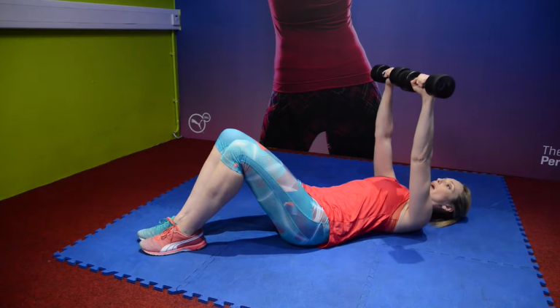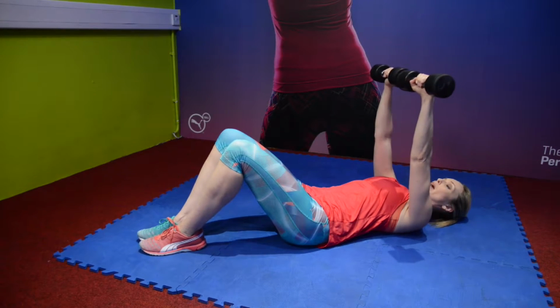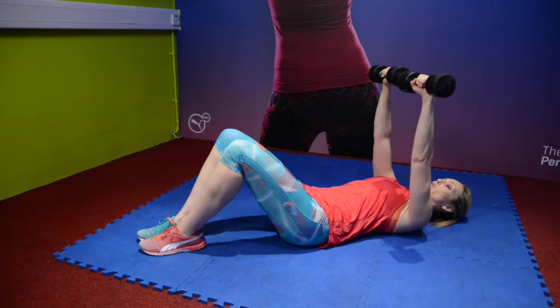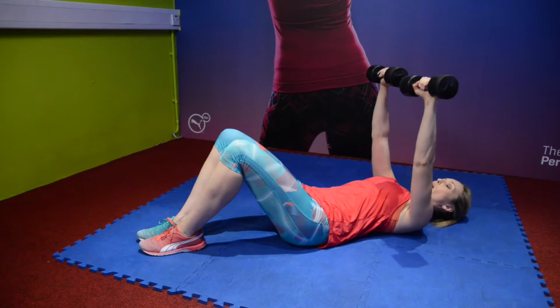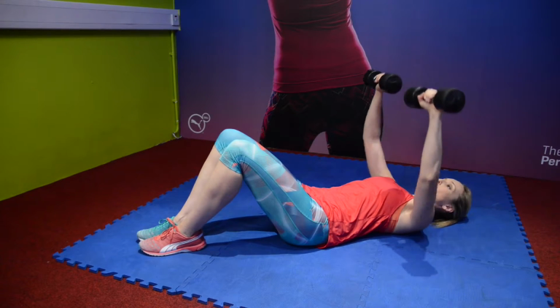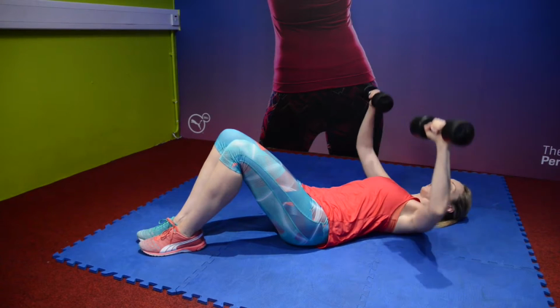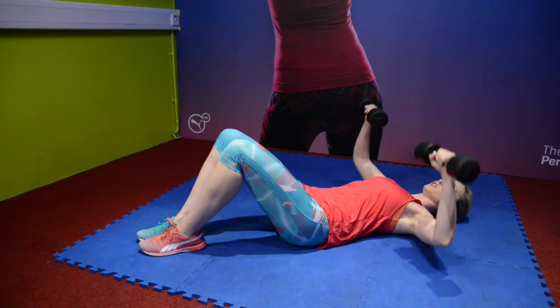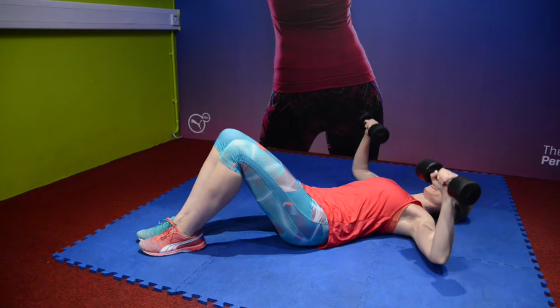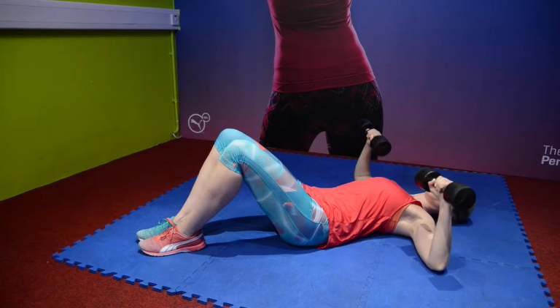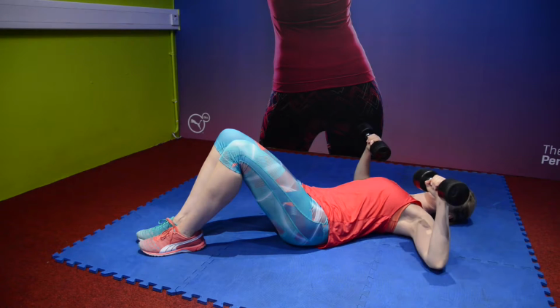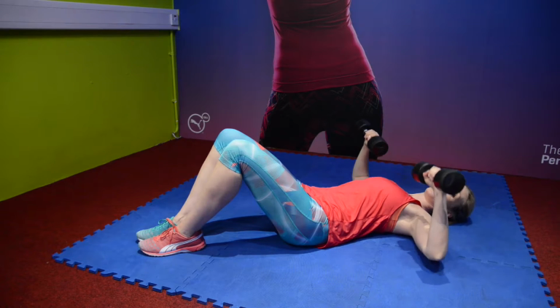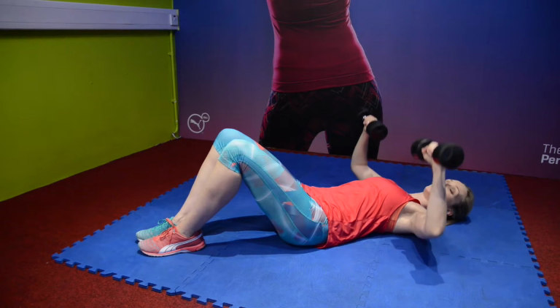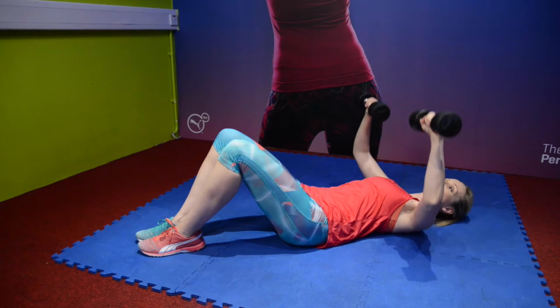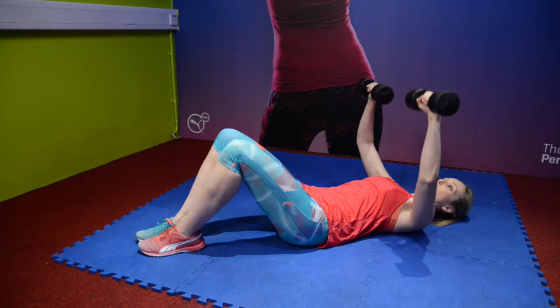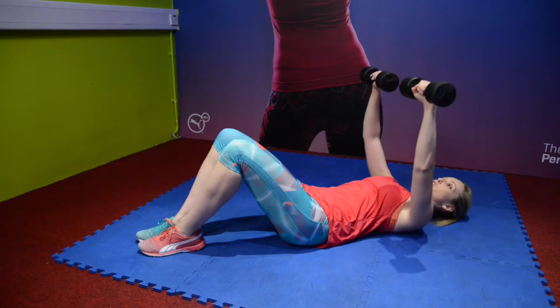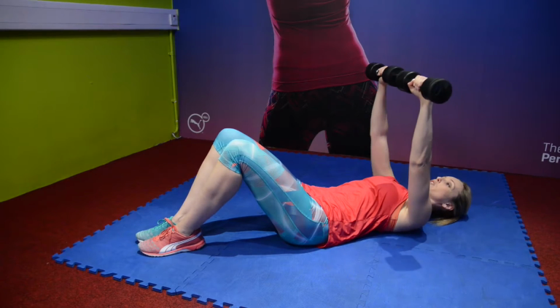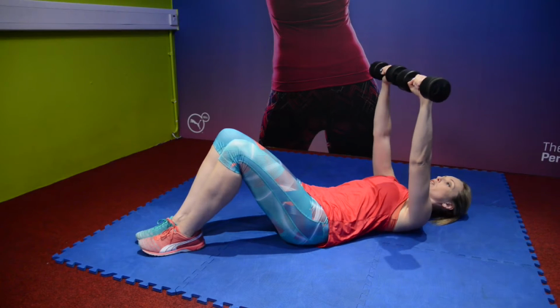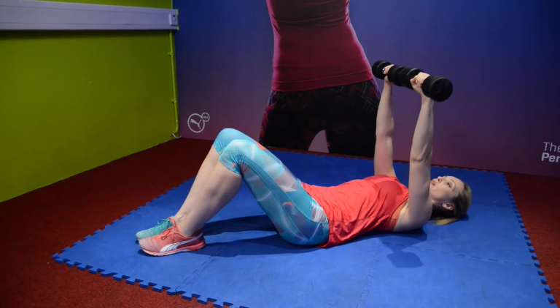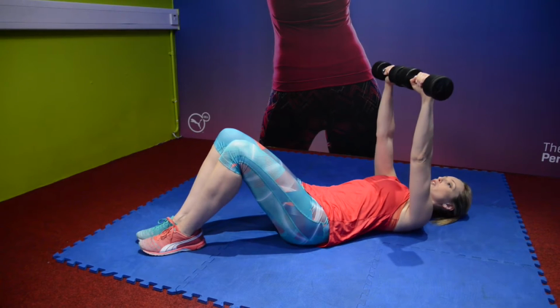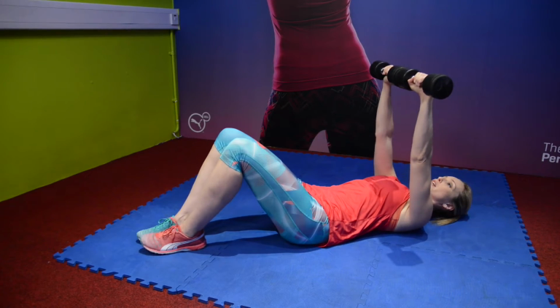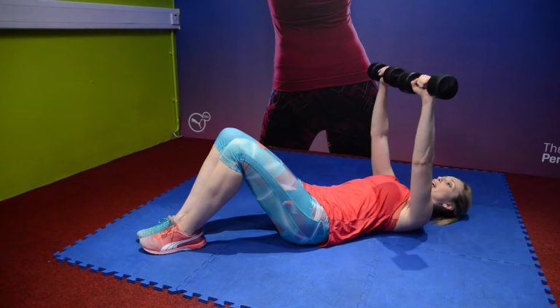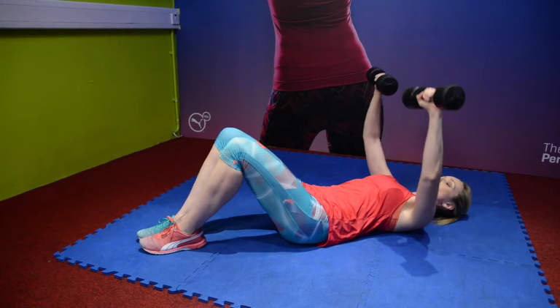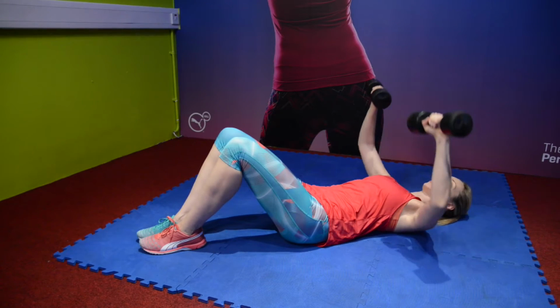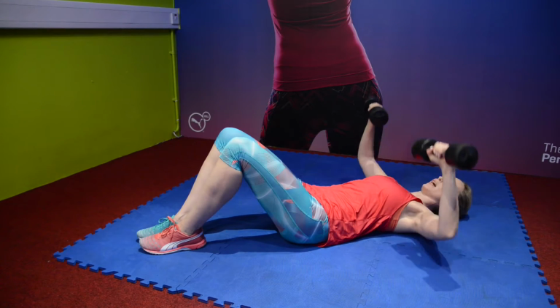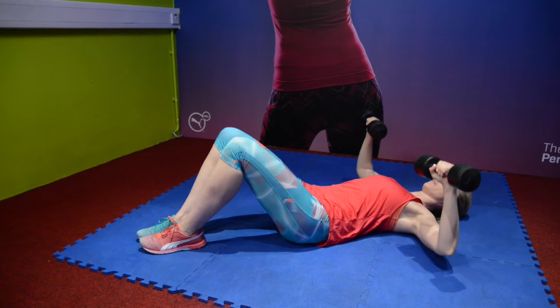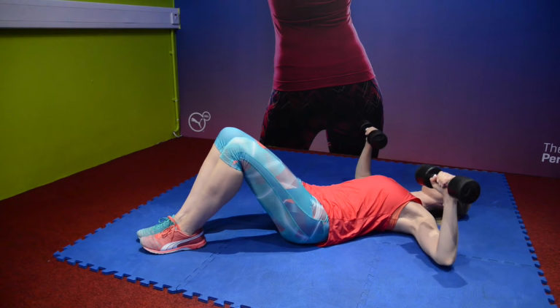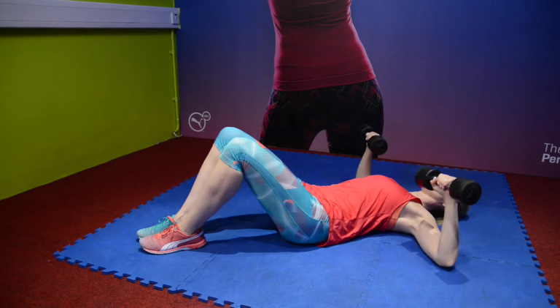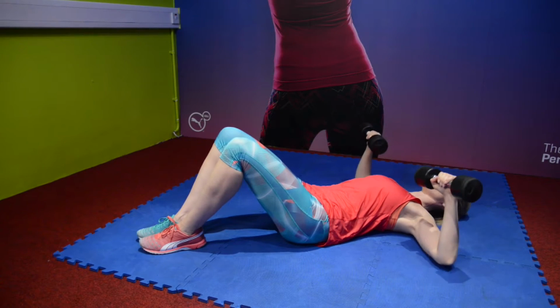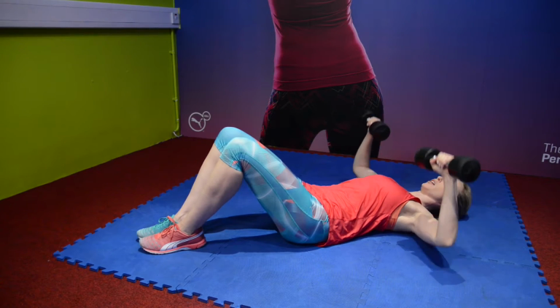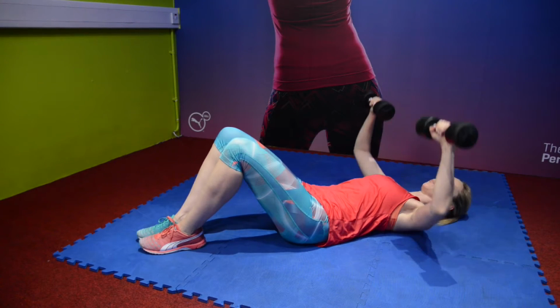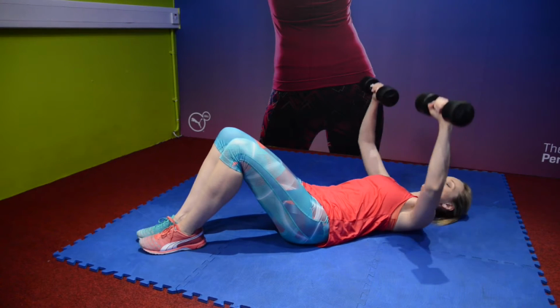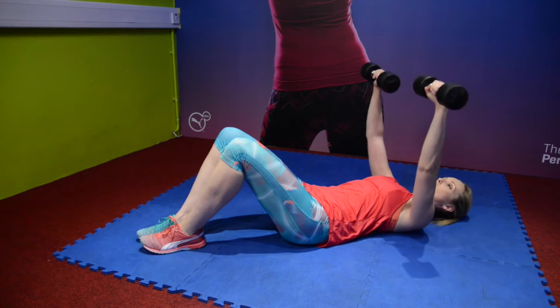If you have a bench, you can use a bench to get extra depth in the chest press.